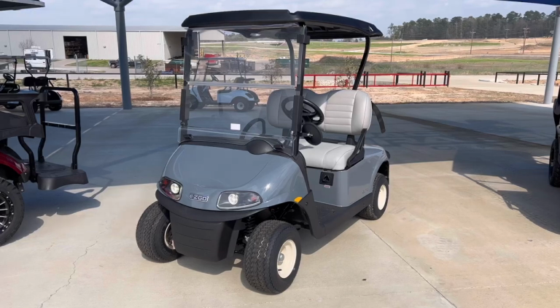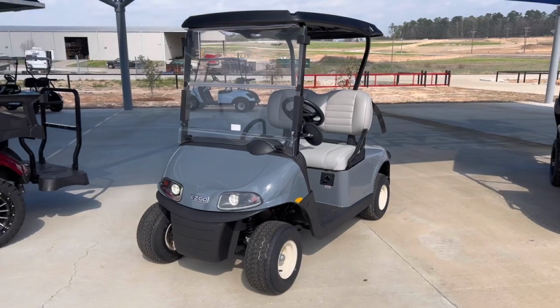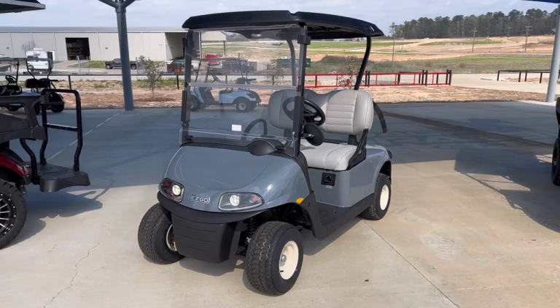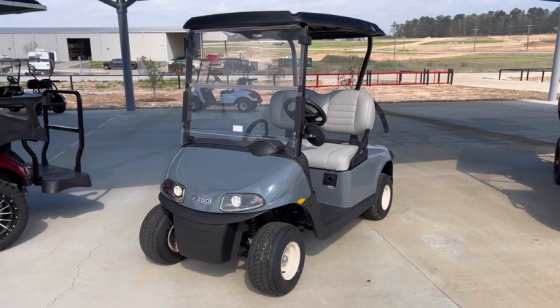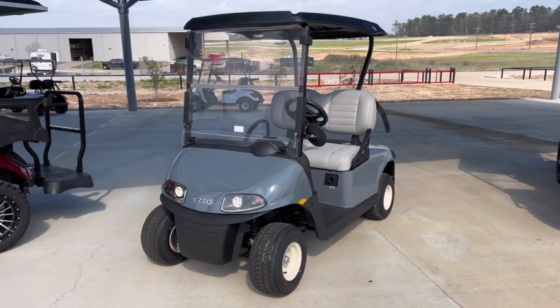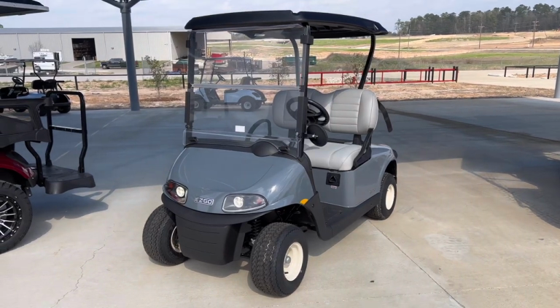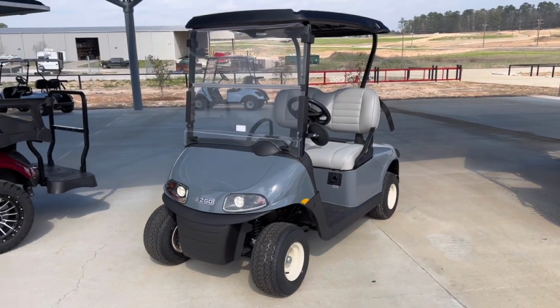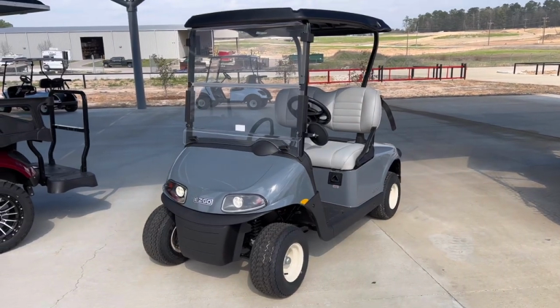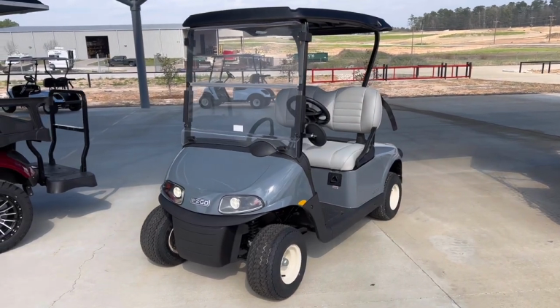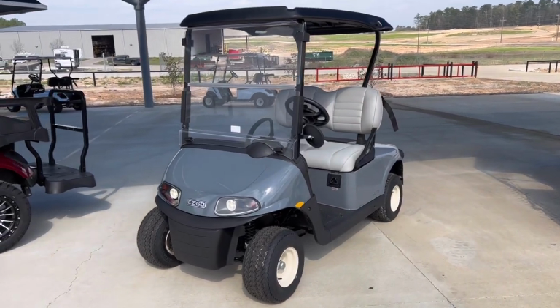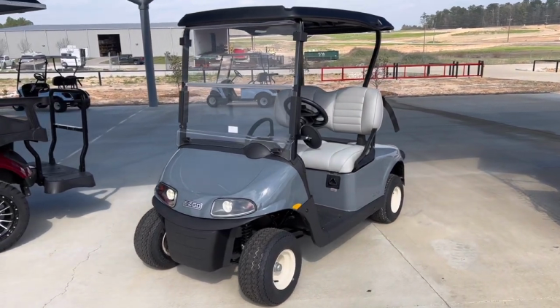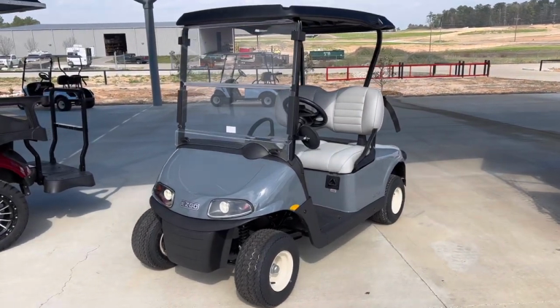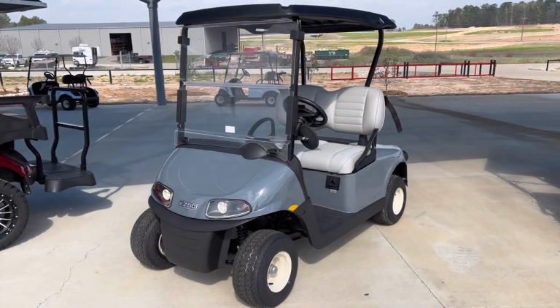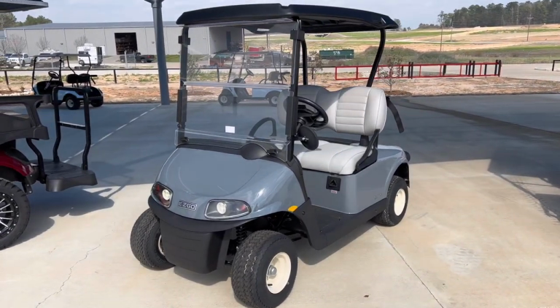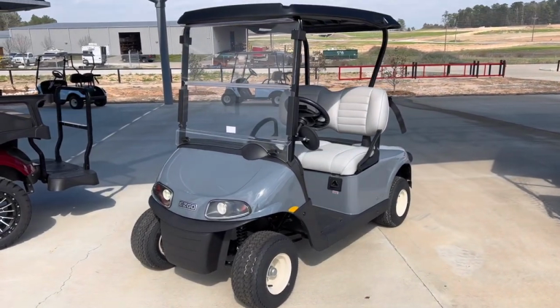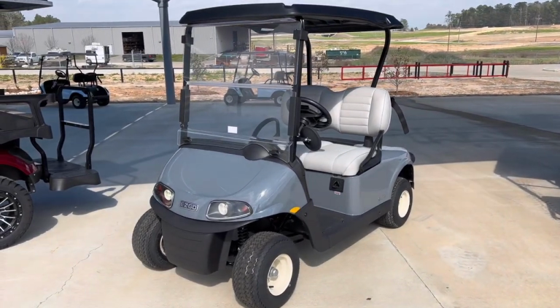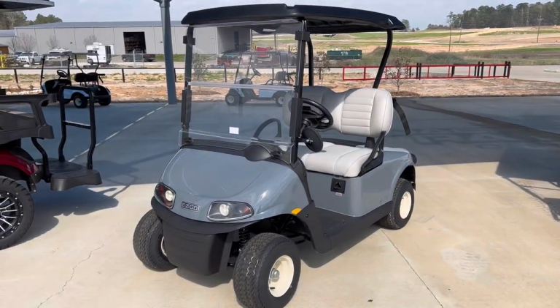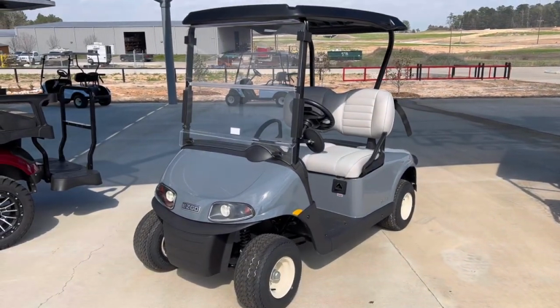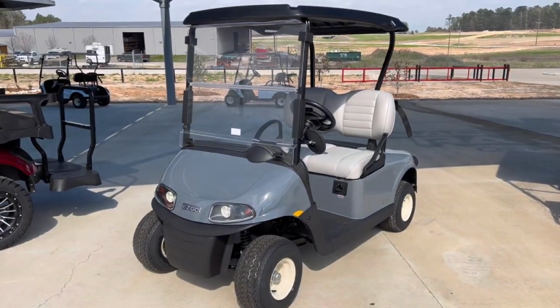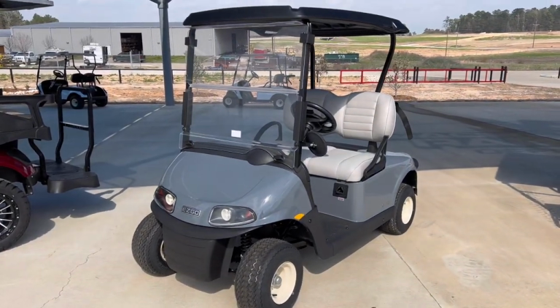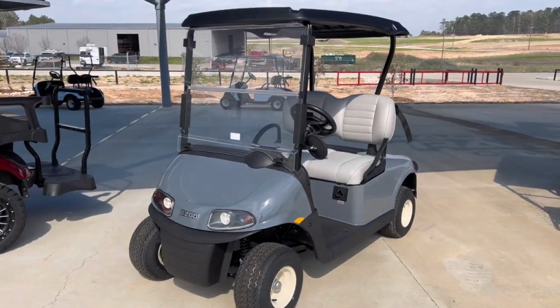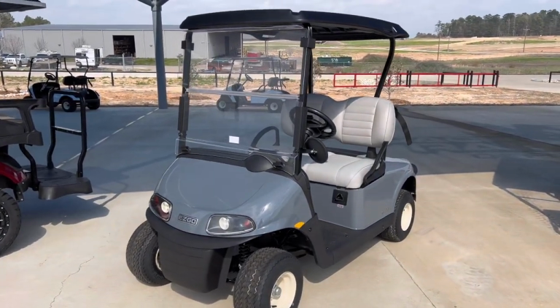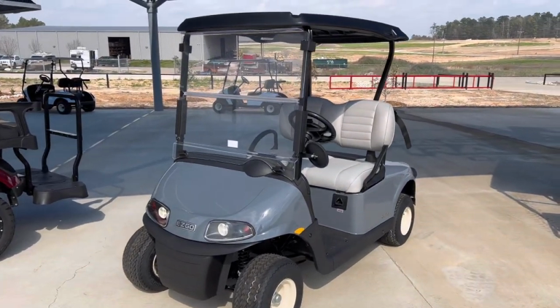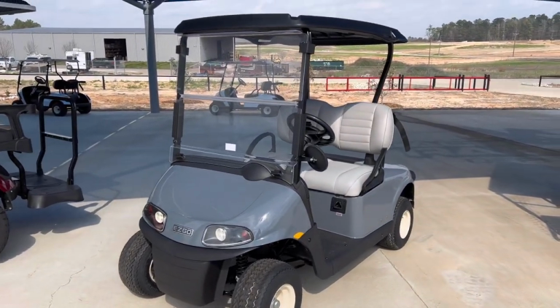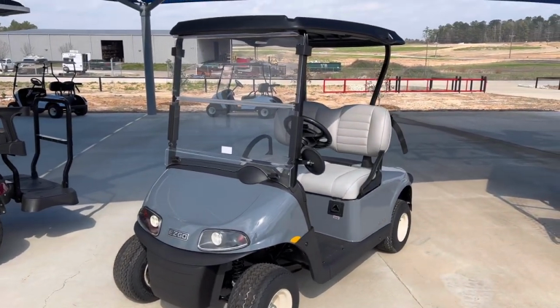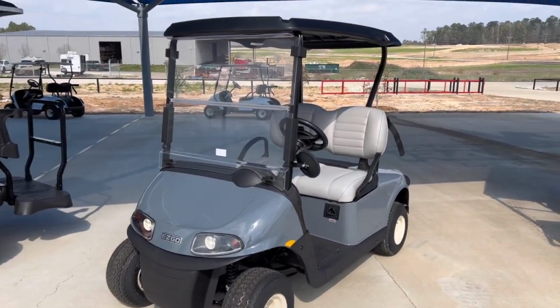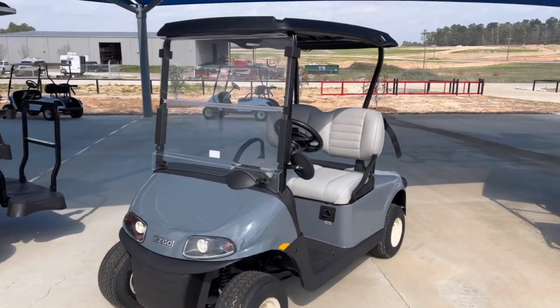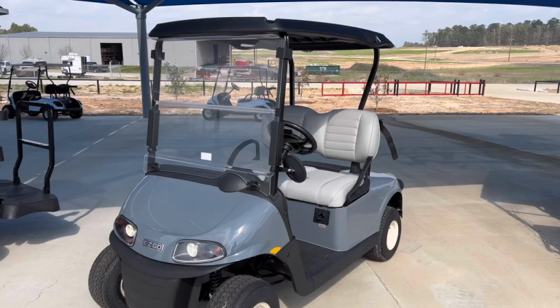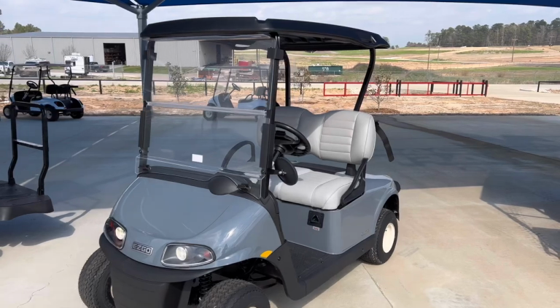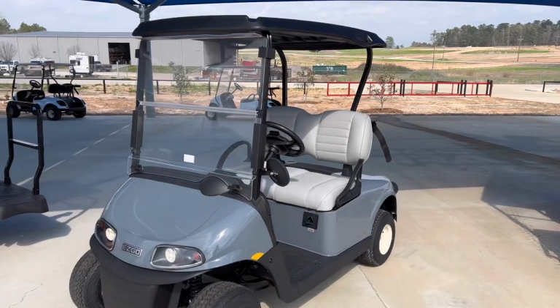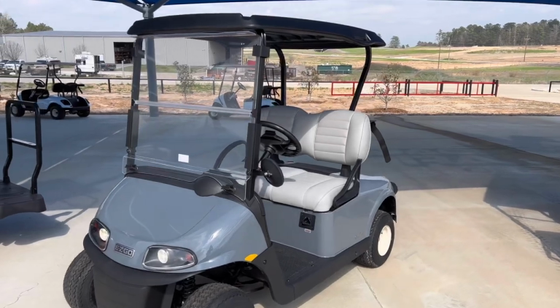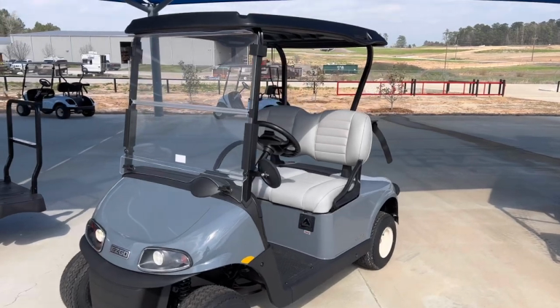Hey guys, it's Matt over at Jackrabbit Off-Road in Huntsville, Texas. Check out this EZGO Elite that we have.